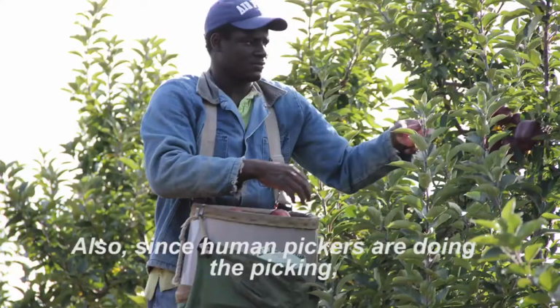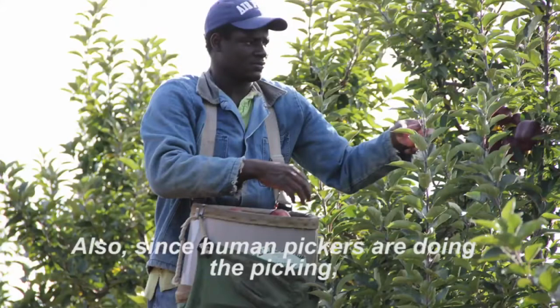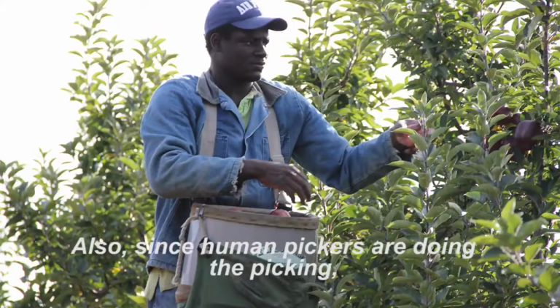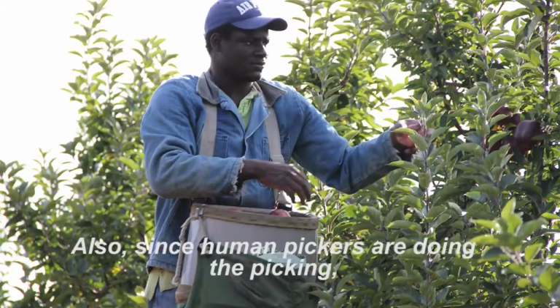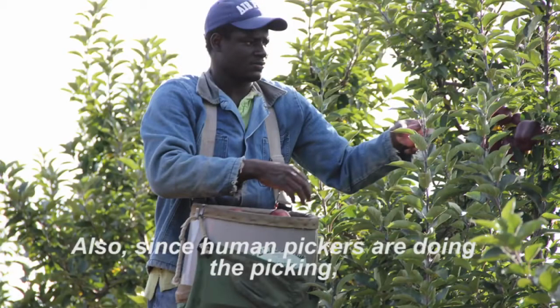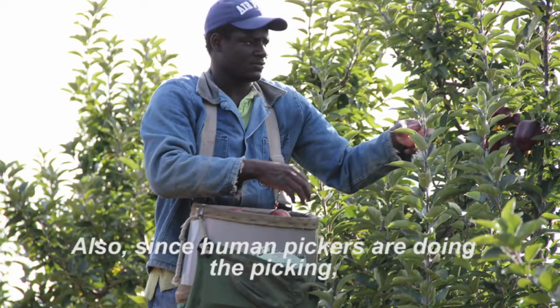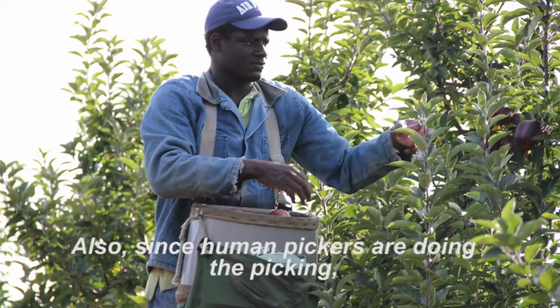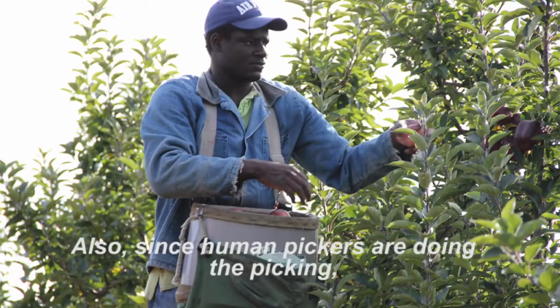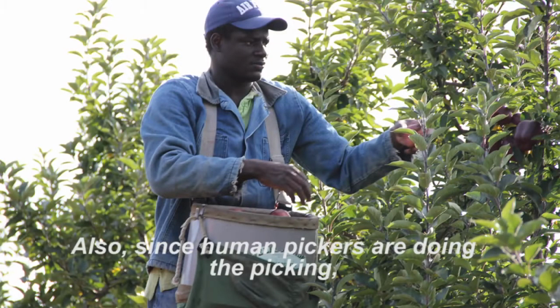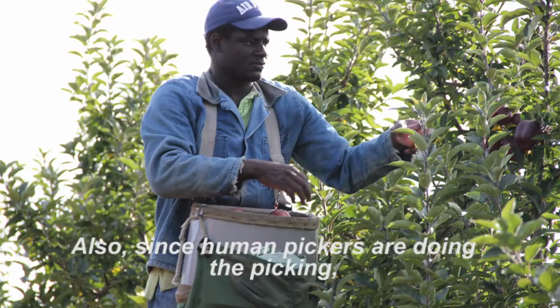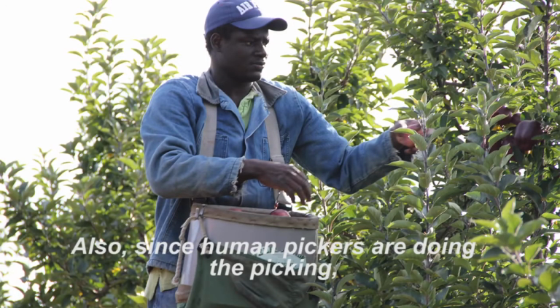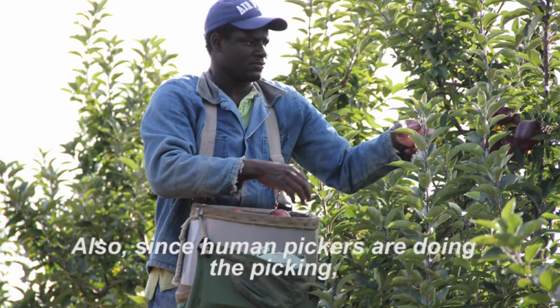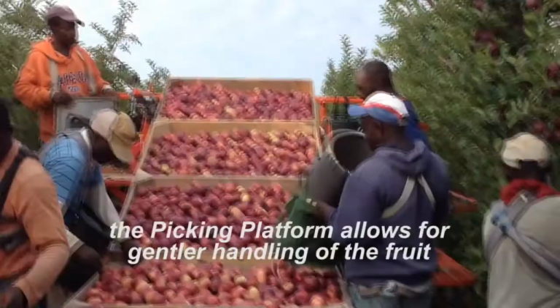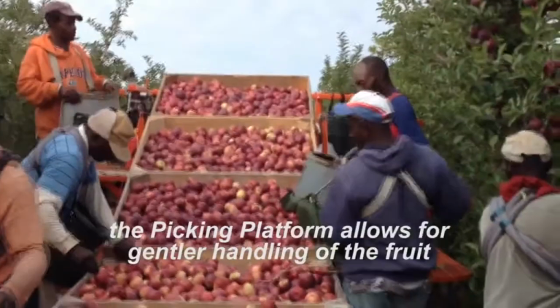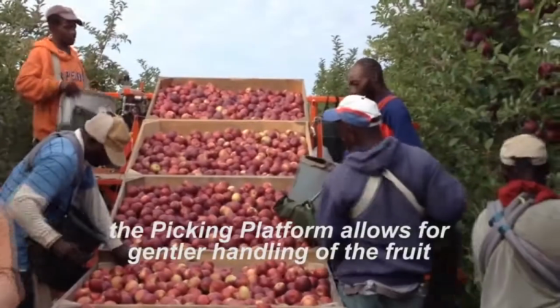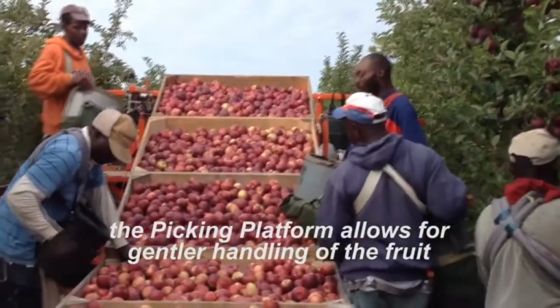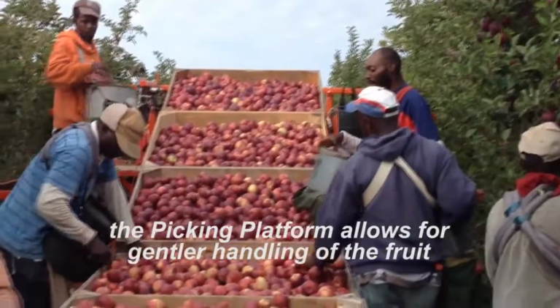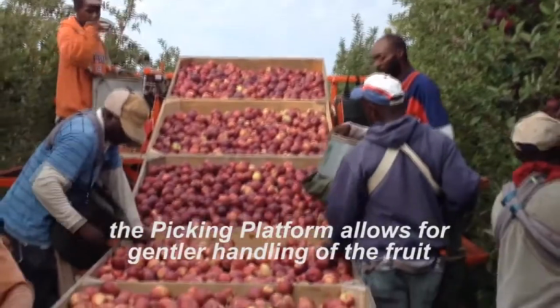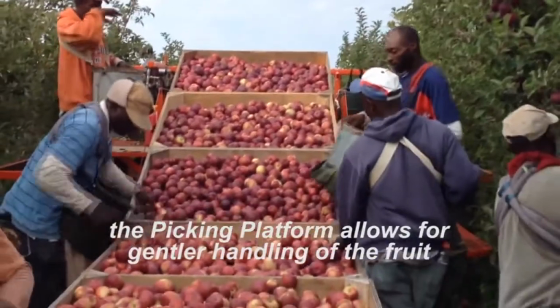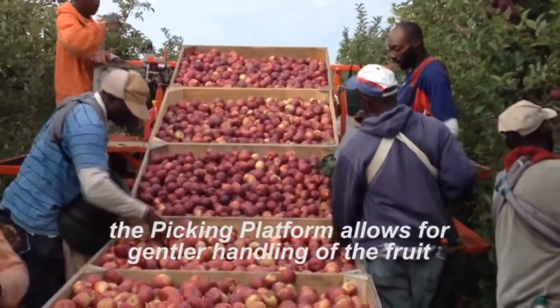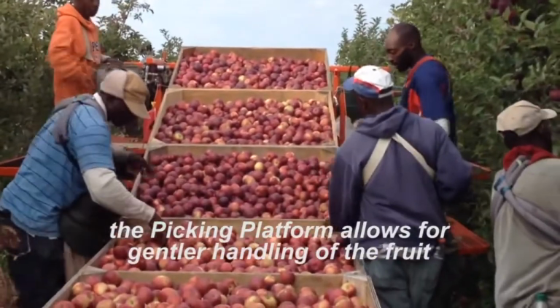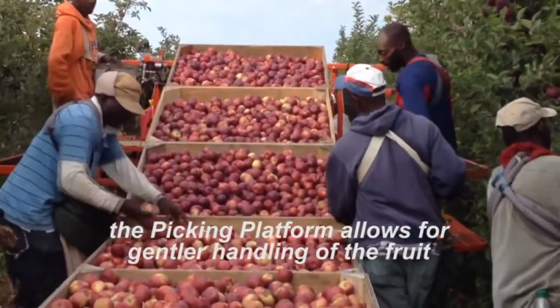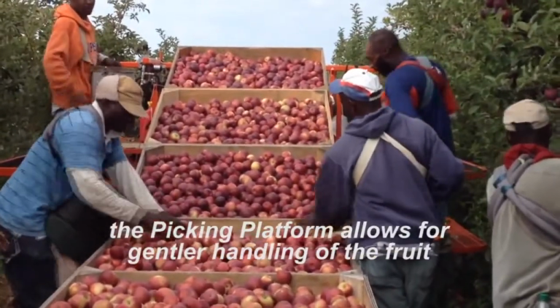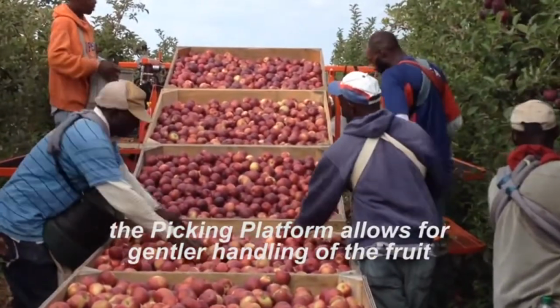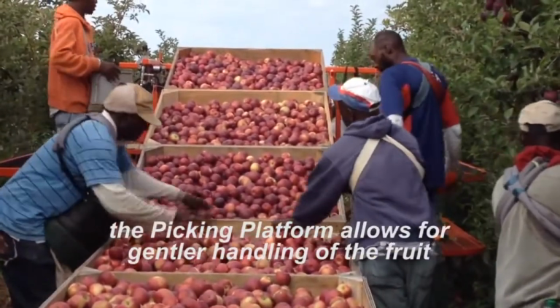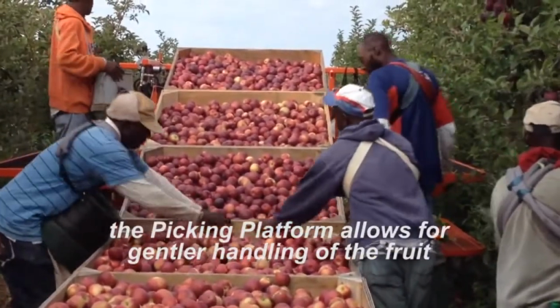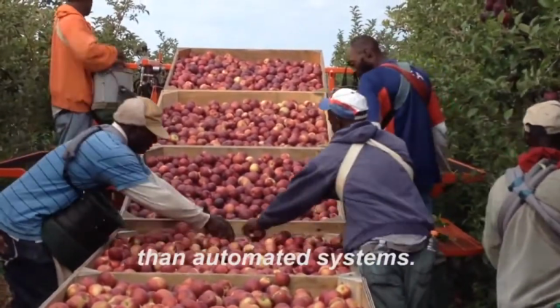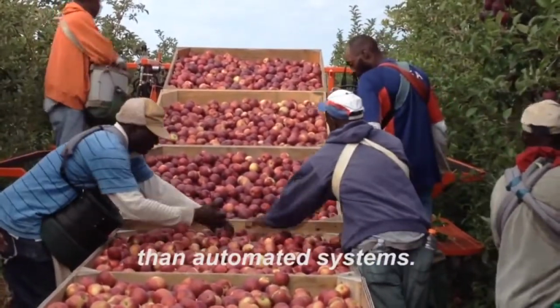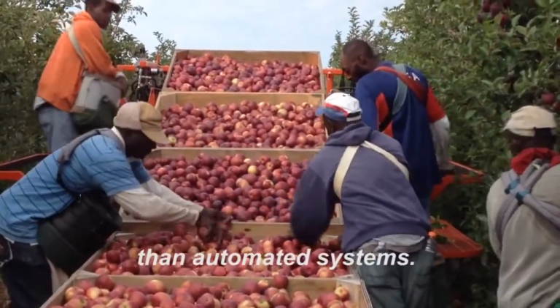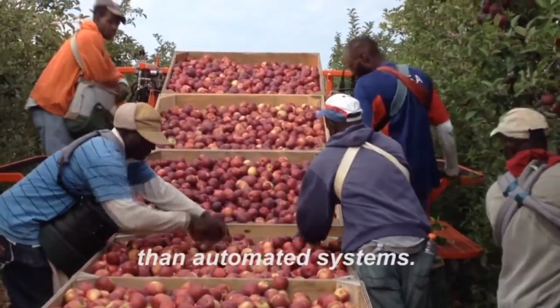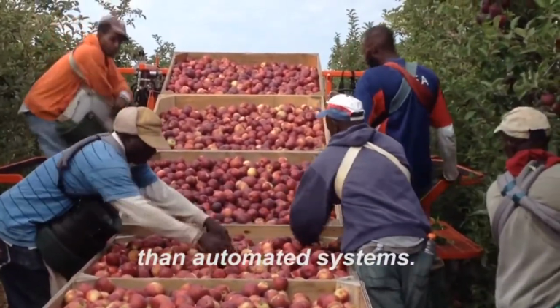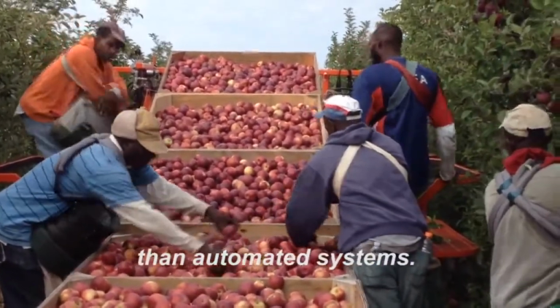Also, since human pickers are doing the picking, the picking platform allows for gentler handling of the fruit than automated systems.